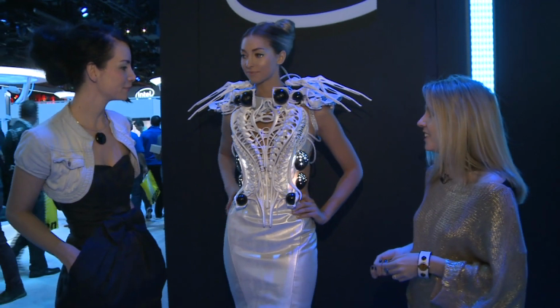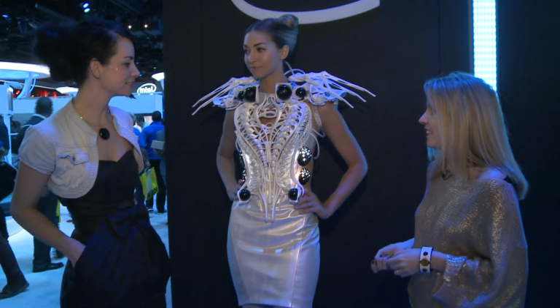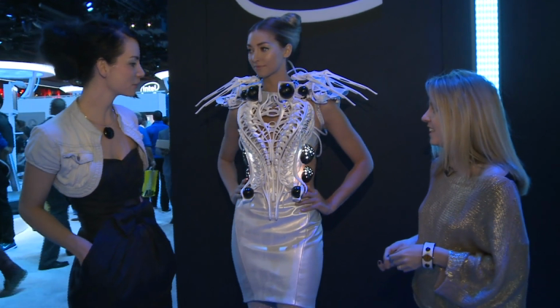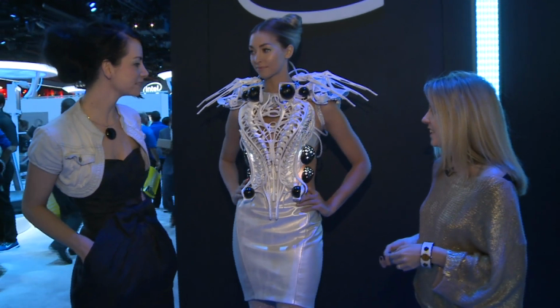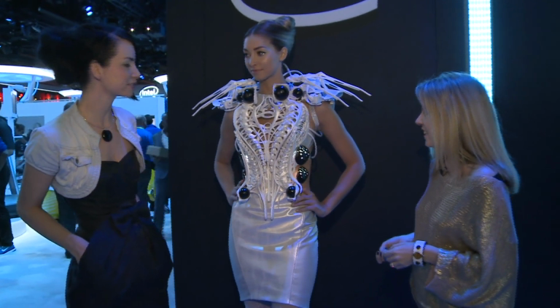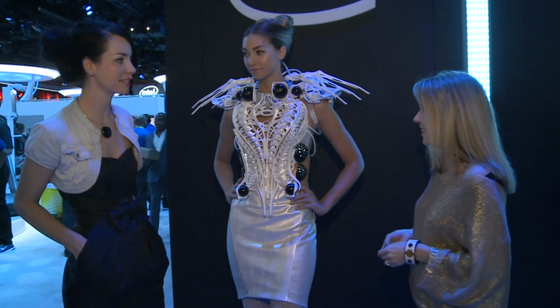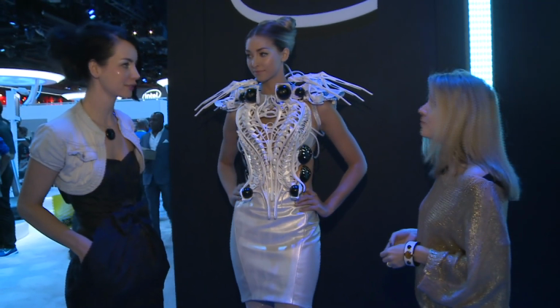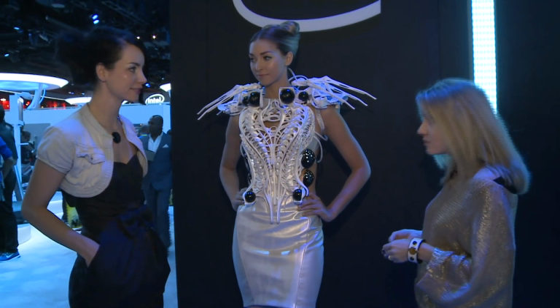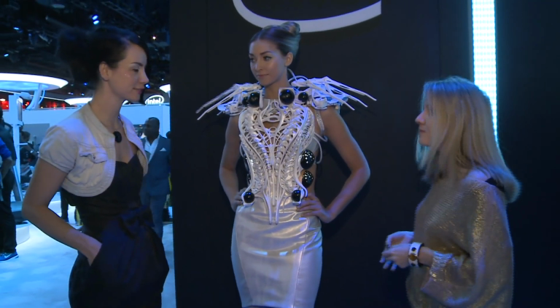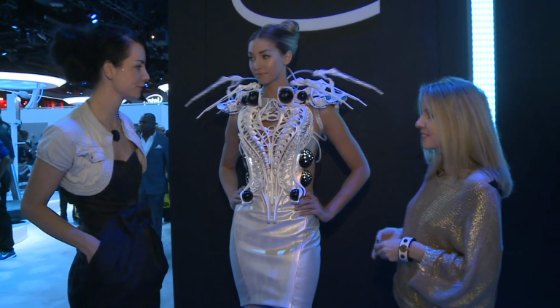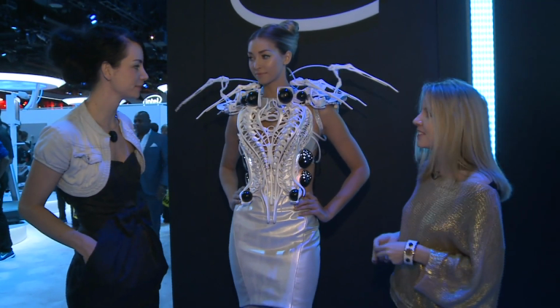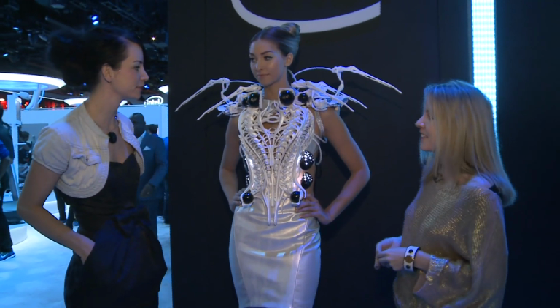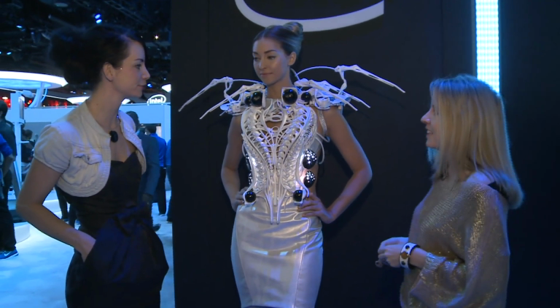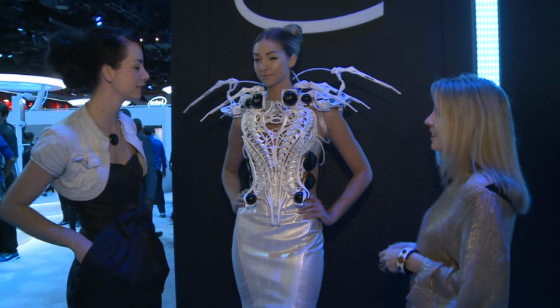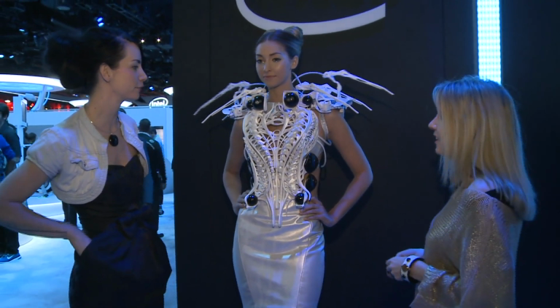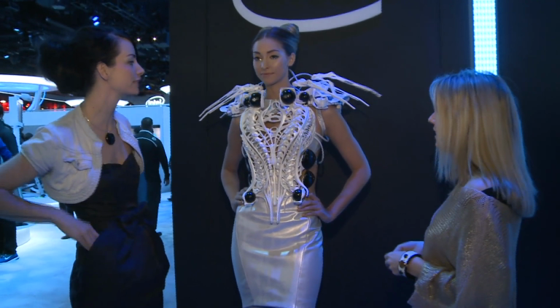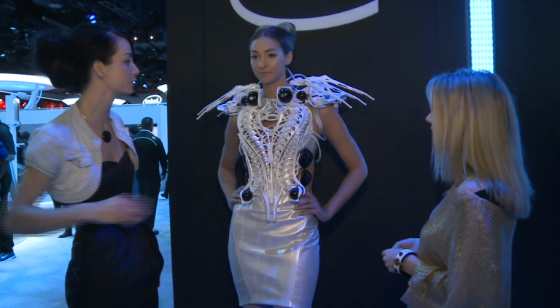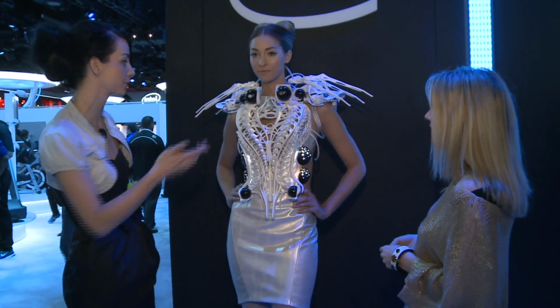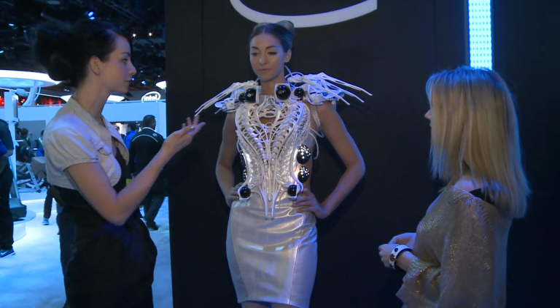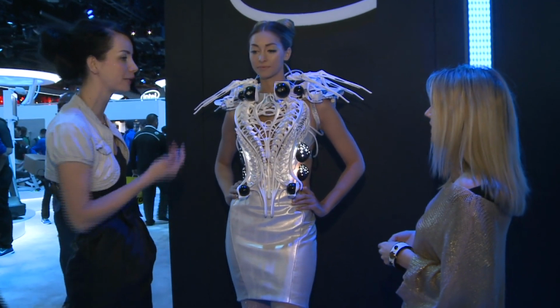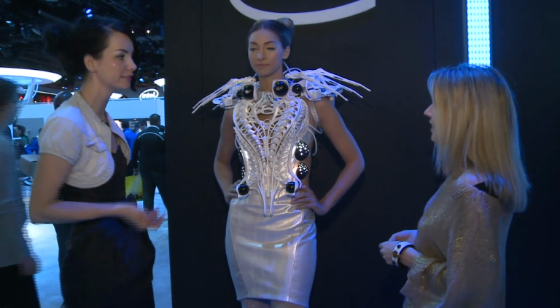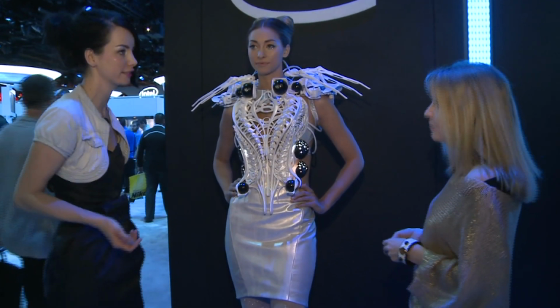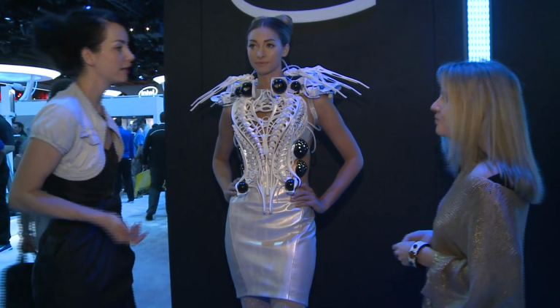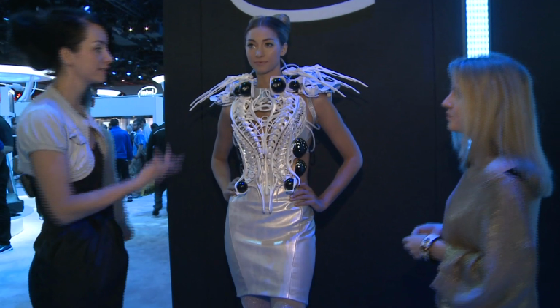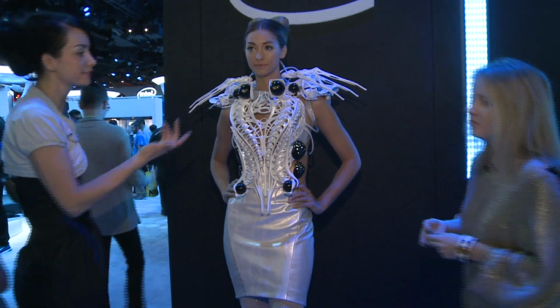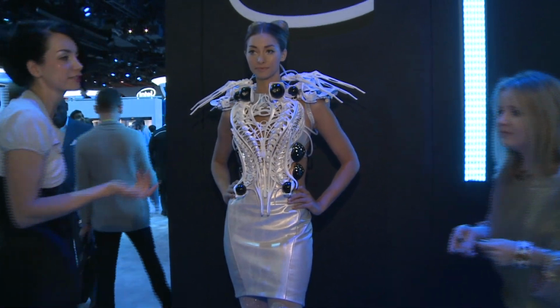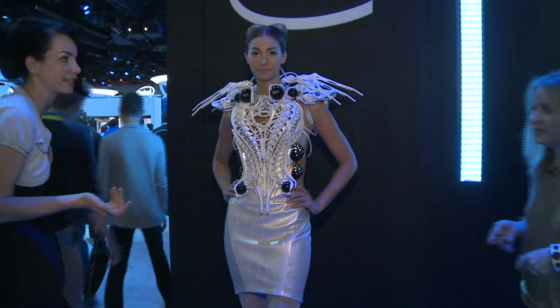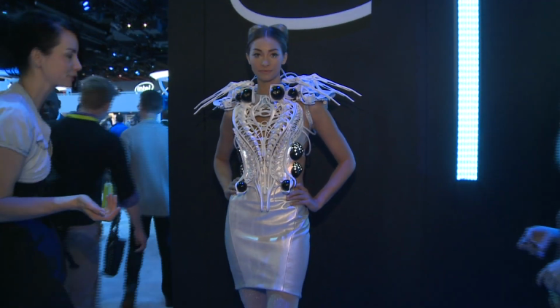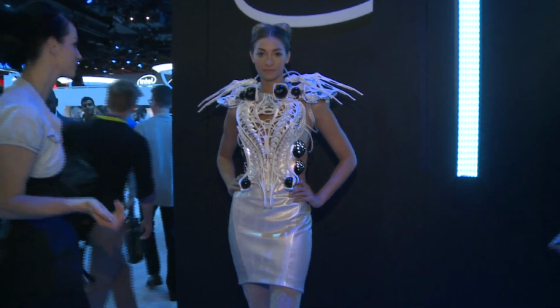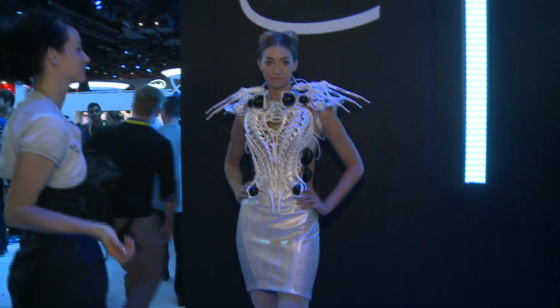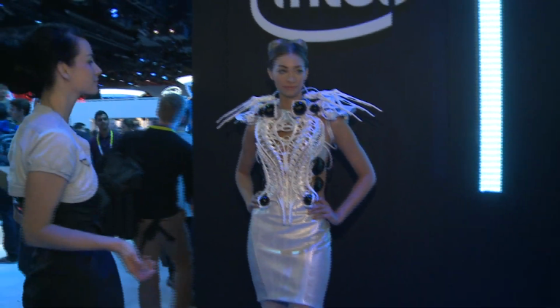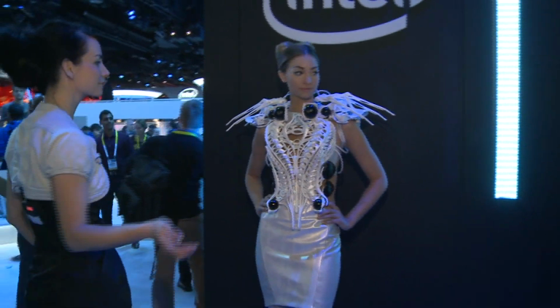It's a robotic spider dress. As soon as you walk into her personal space, she starts to attack you. So let's try.